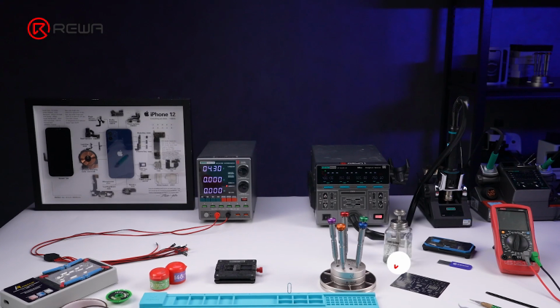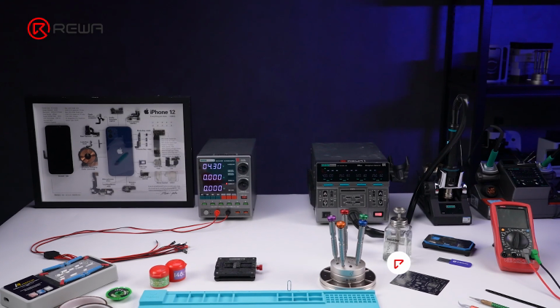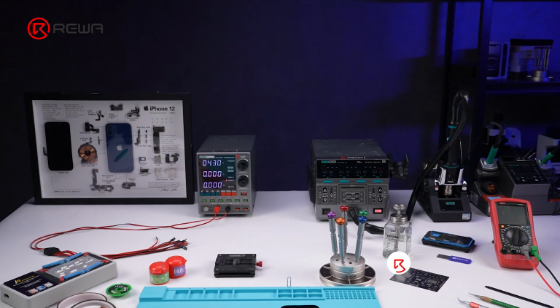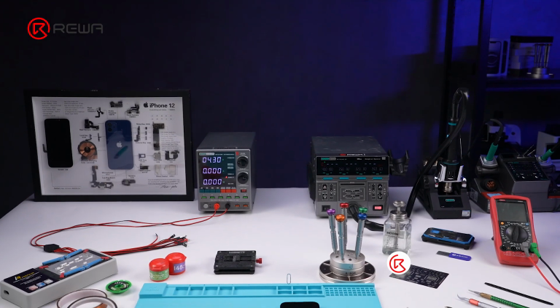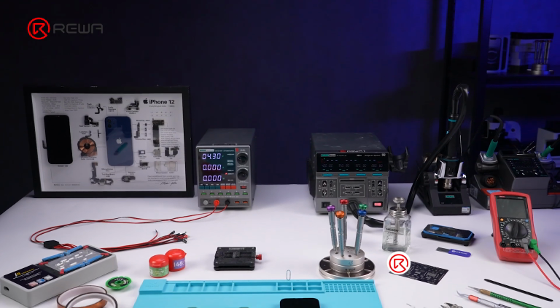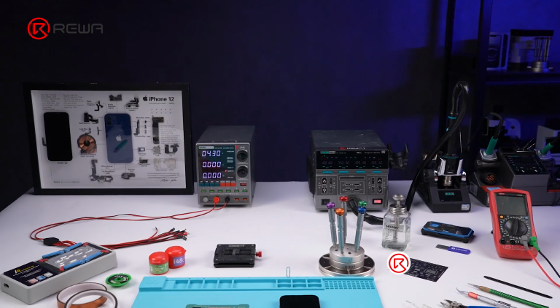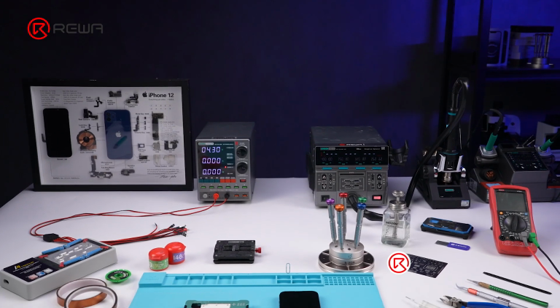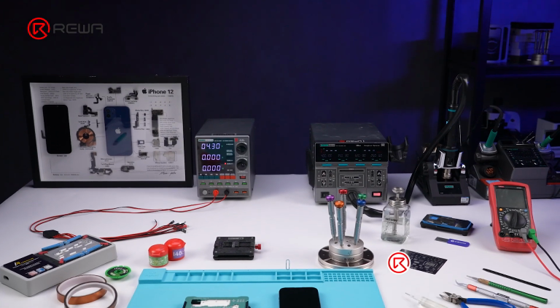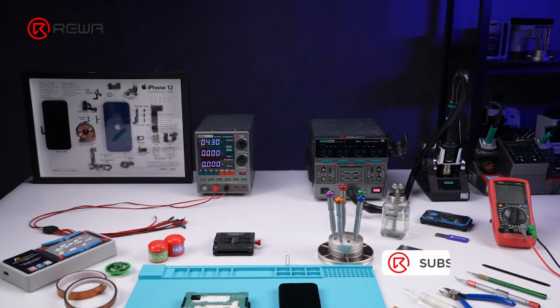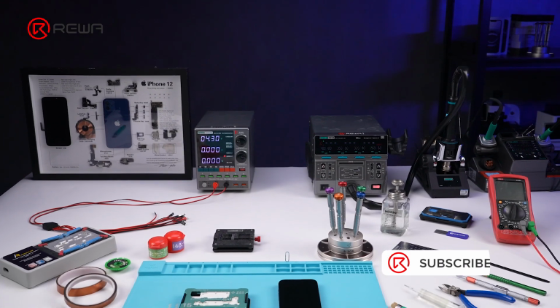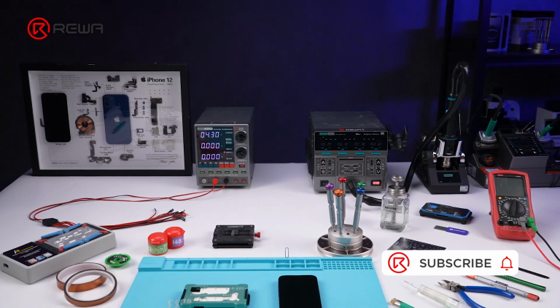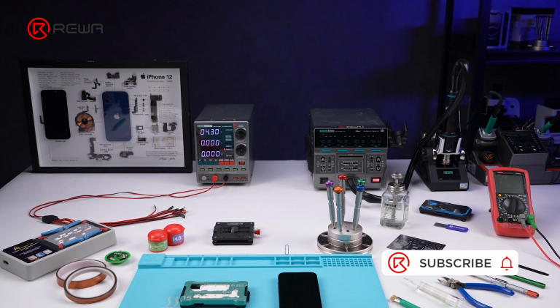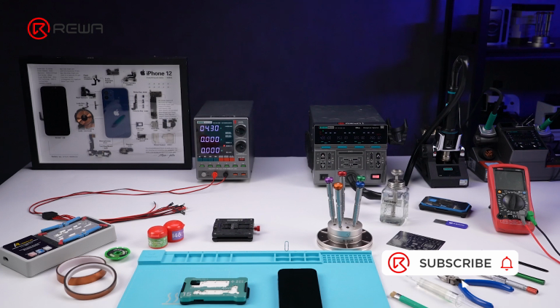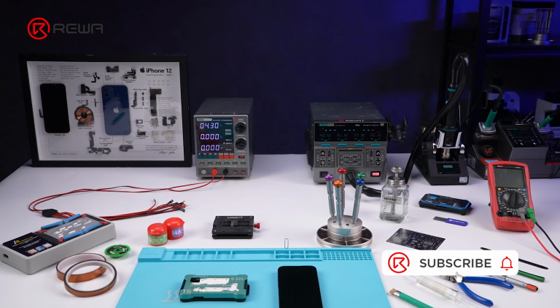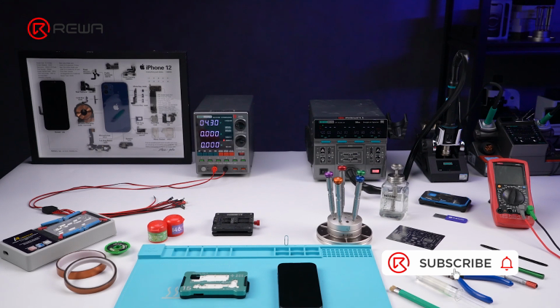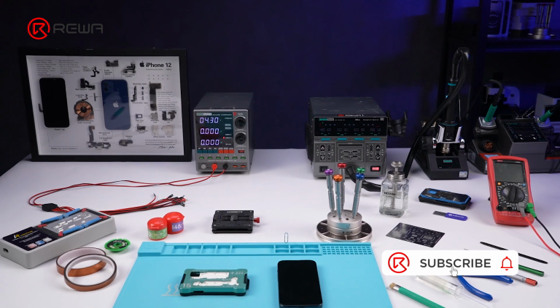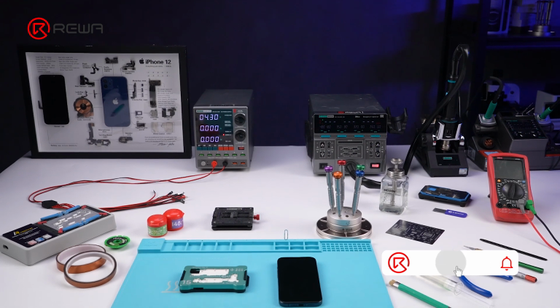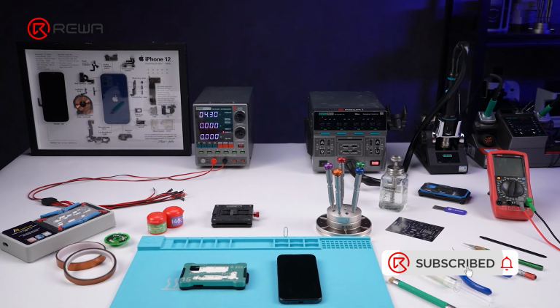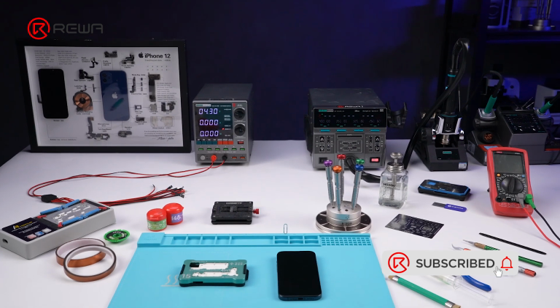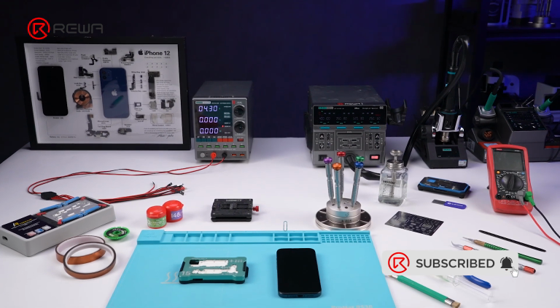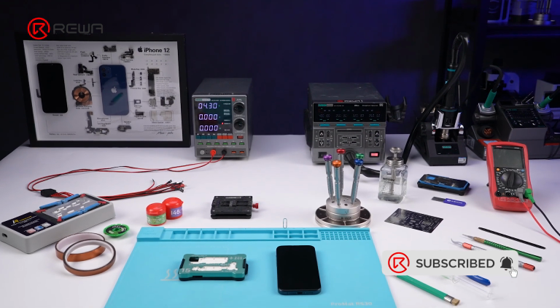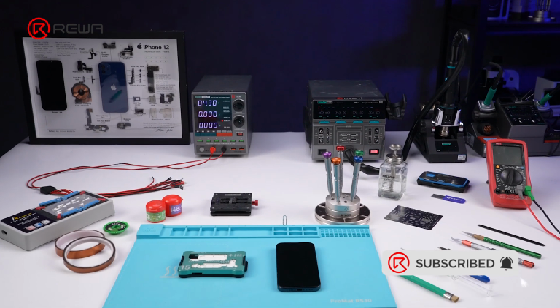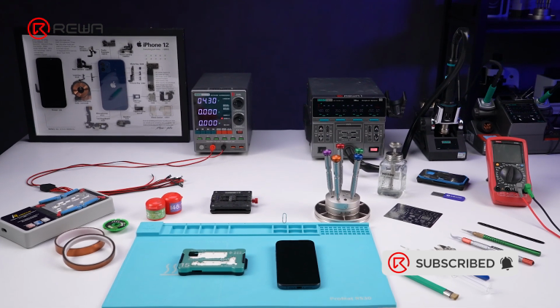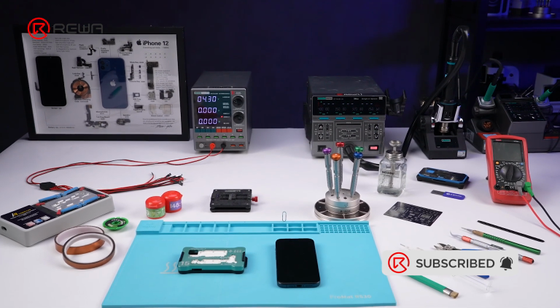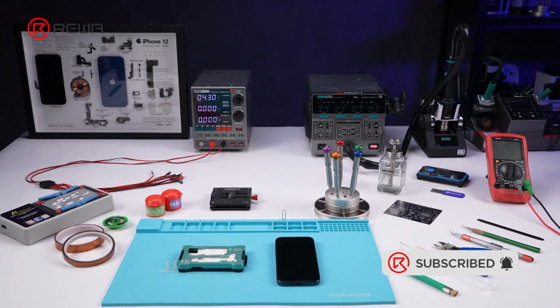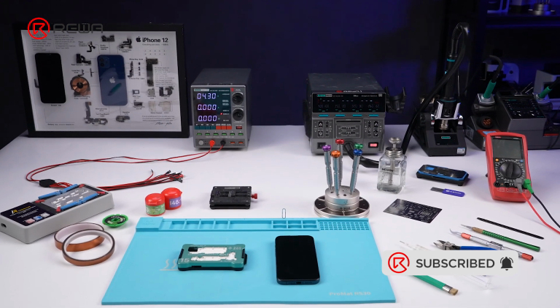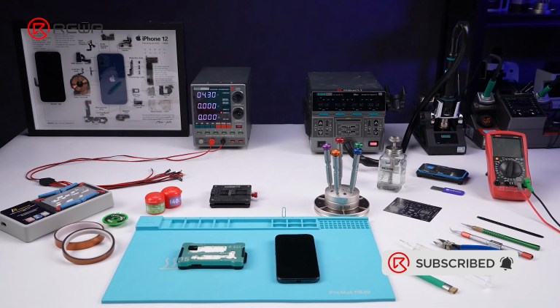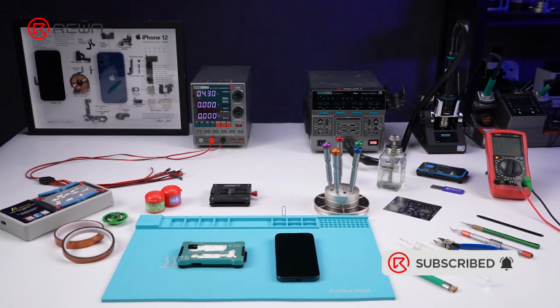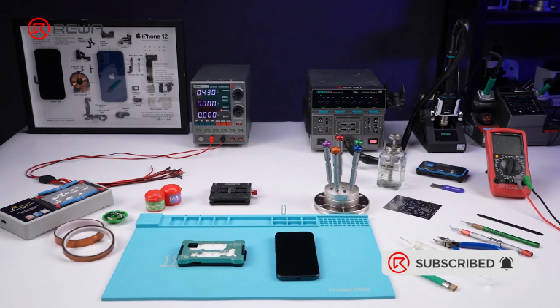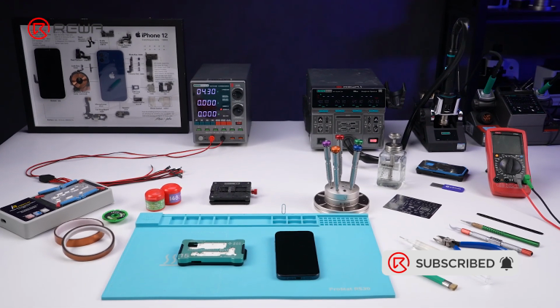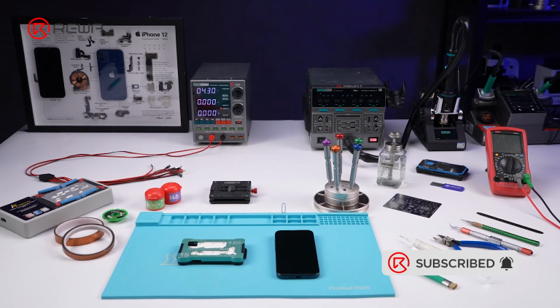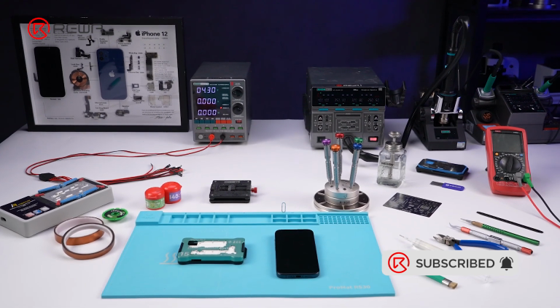Rewa Online Shop offers a wide range of repair tools and phone parts. Feel free to contact us for more information.